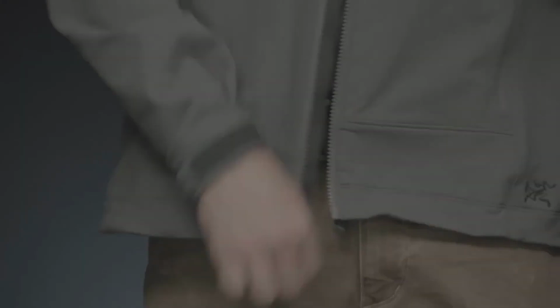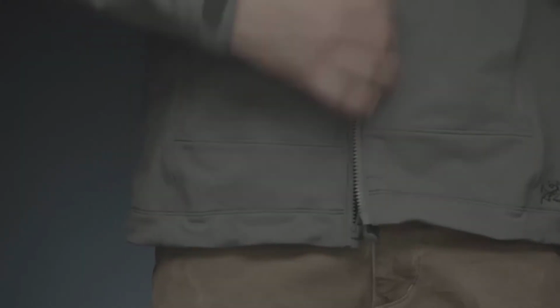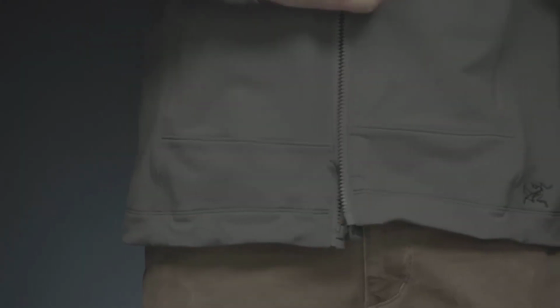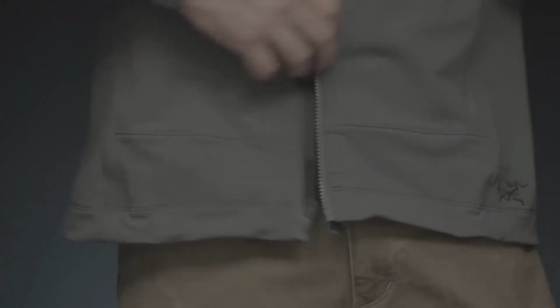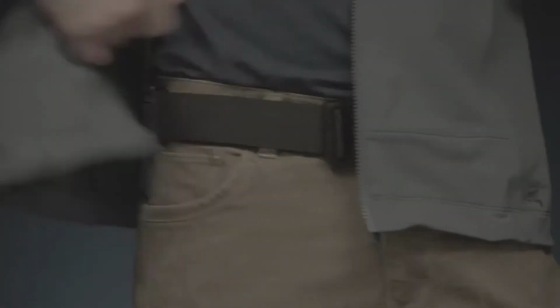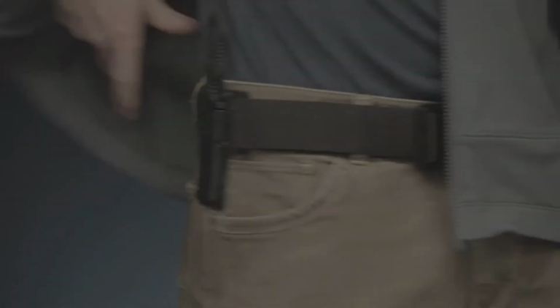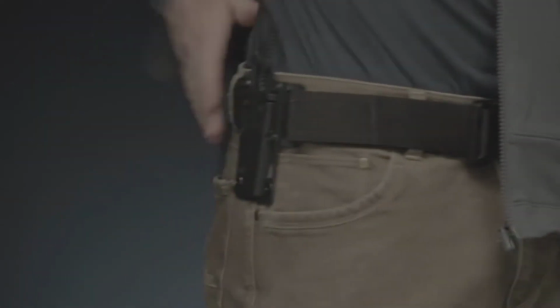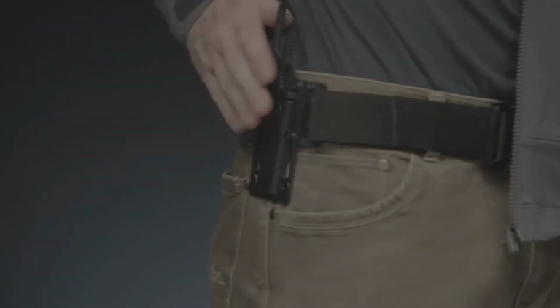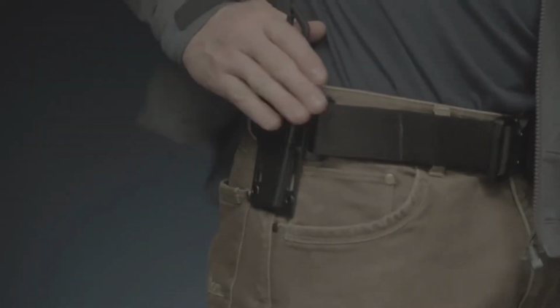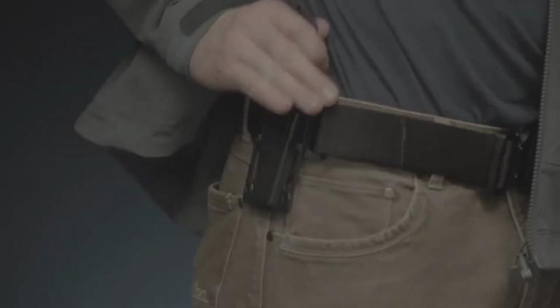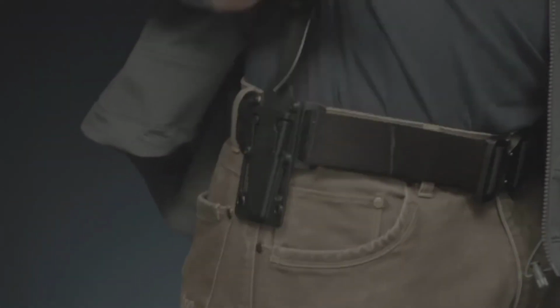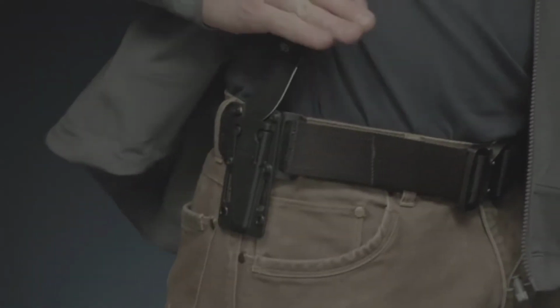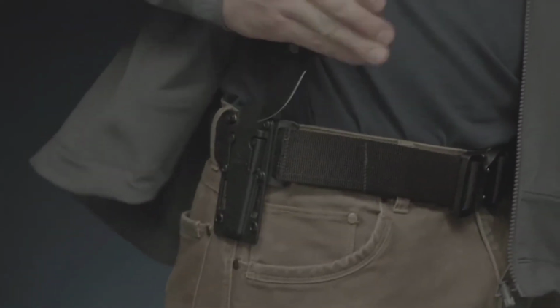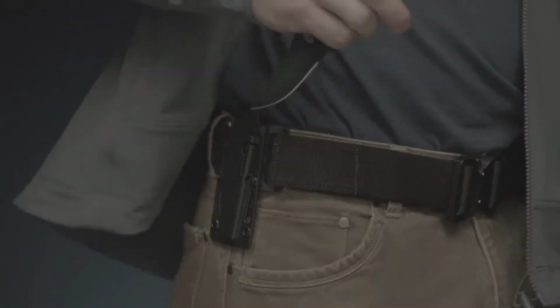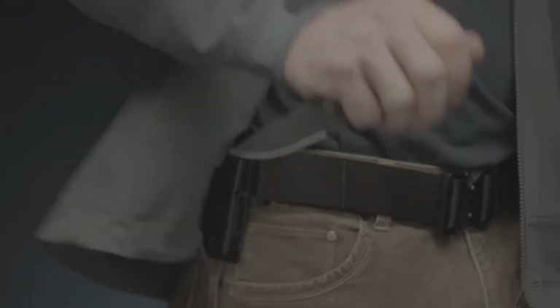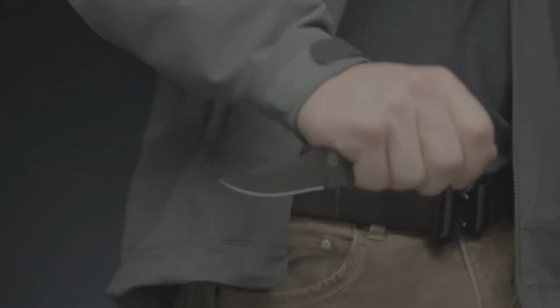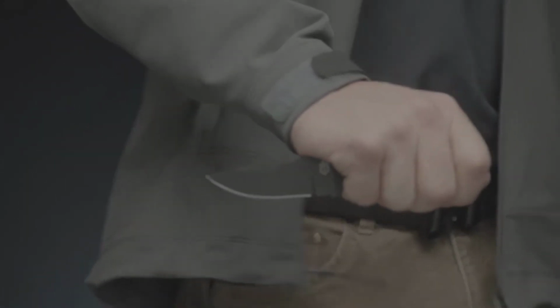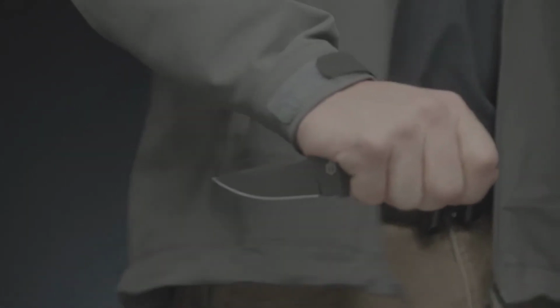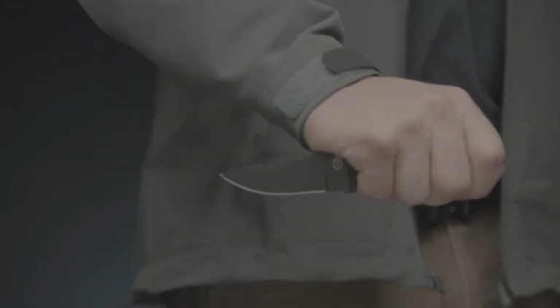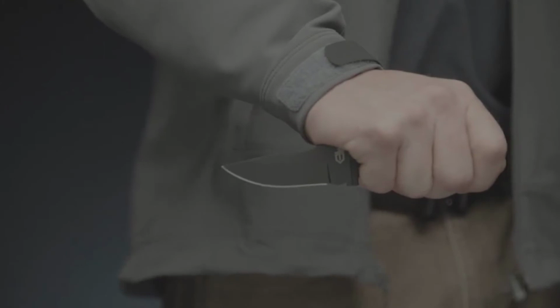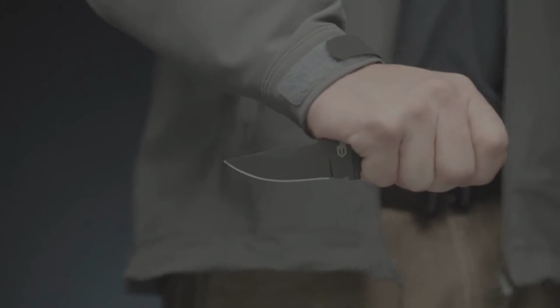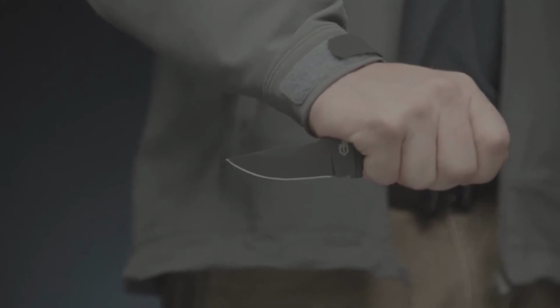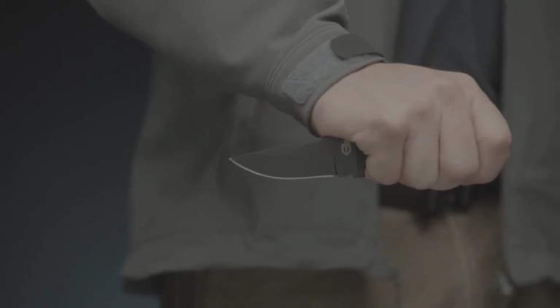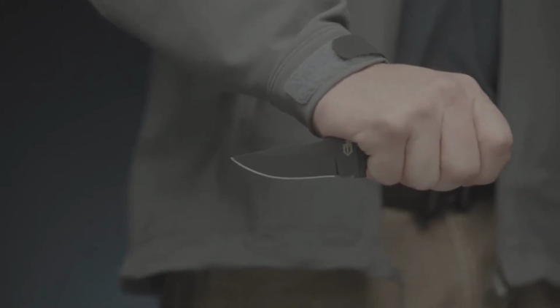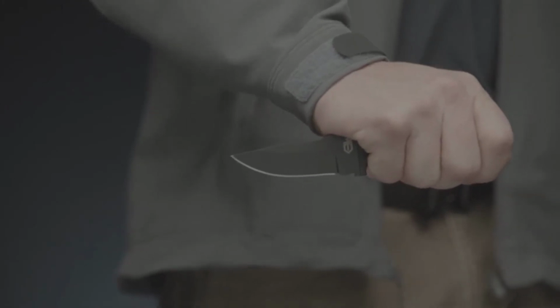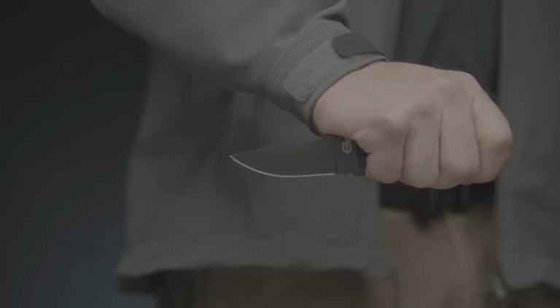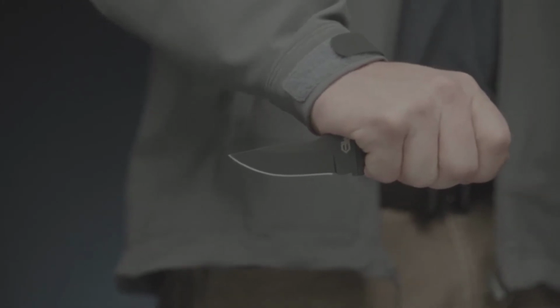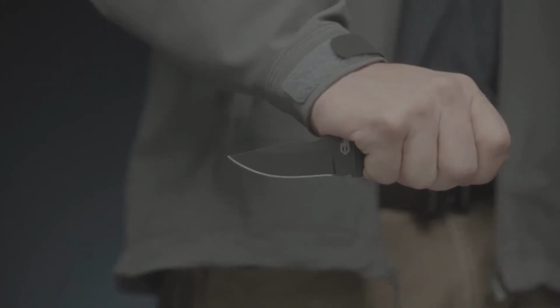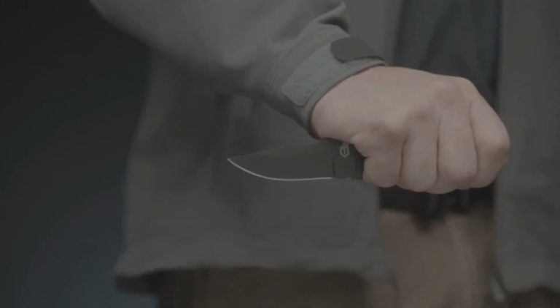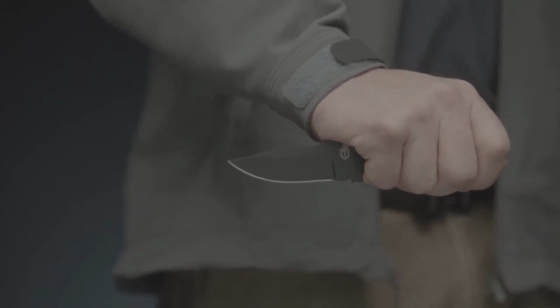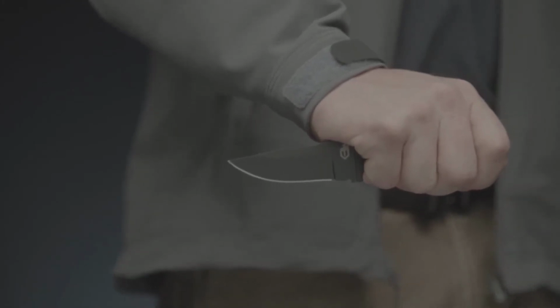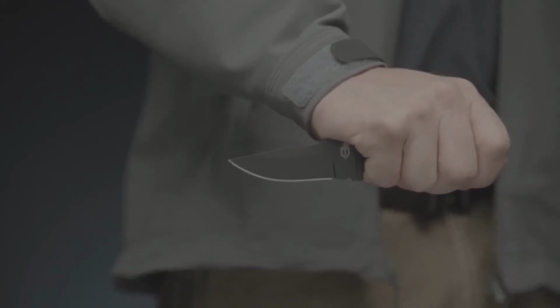Know your local laws before you decide how to wear this knife. Proudly made in Portland, Oregon, this is the Ghost Strike Fixed Blade.